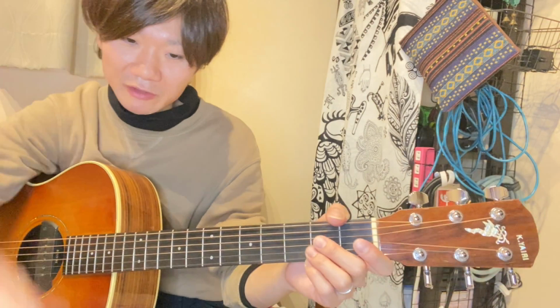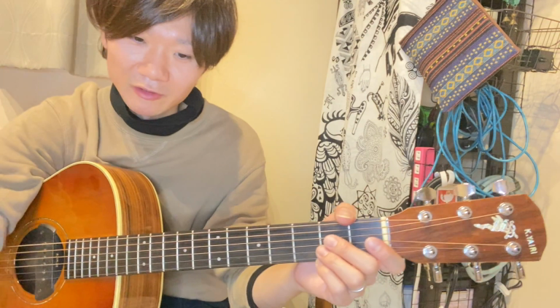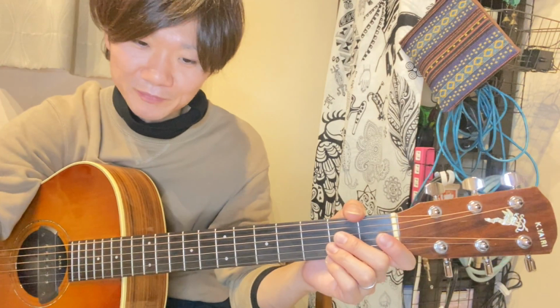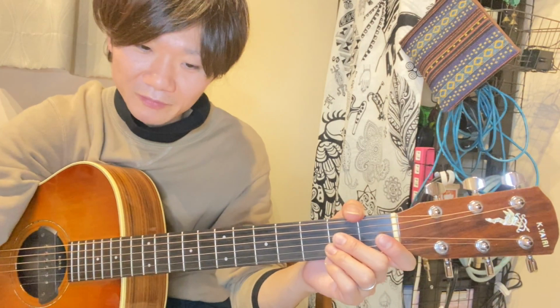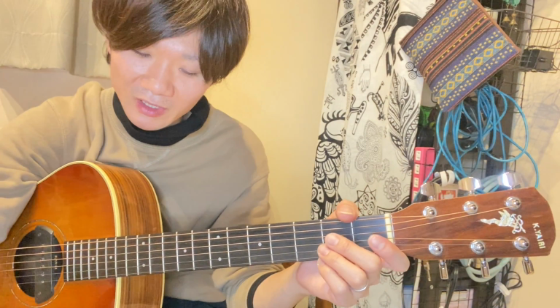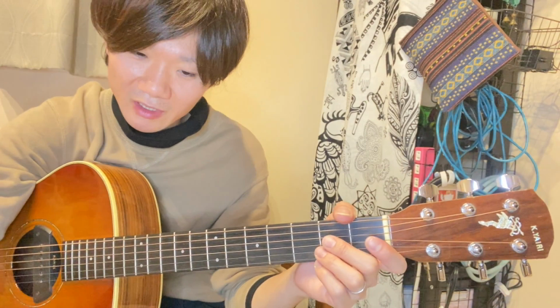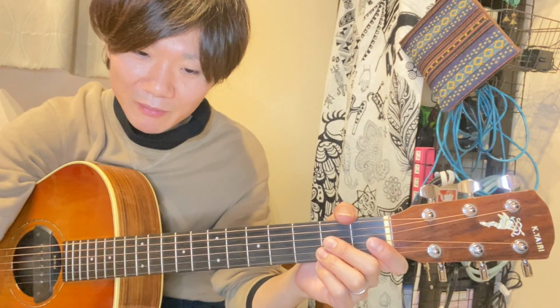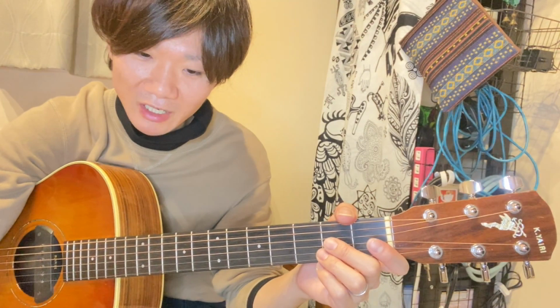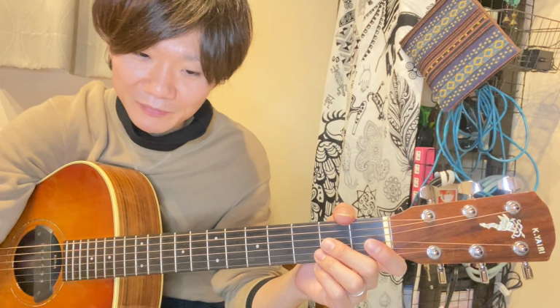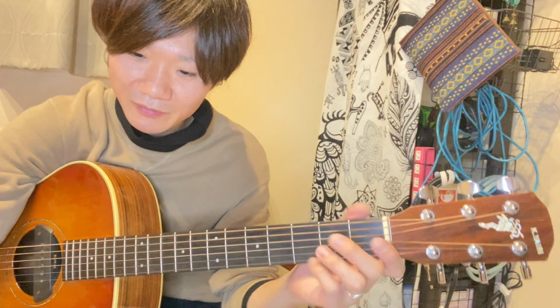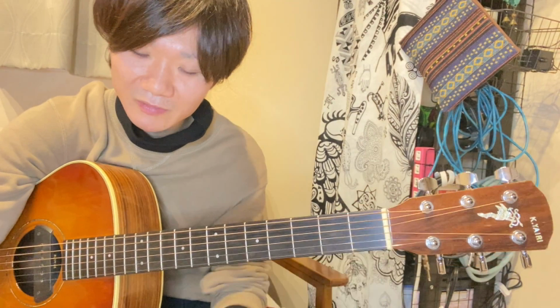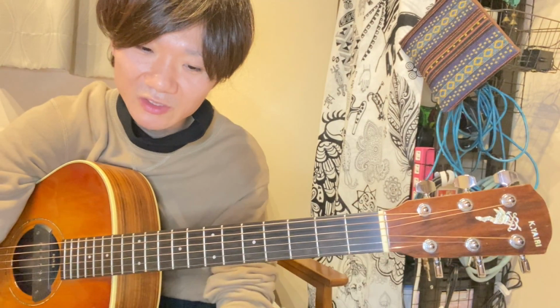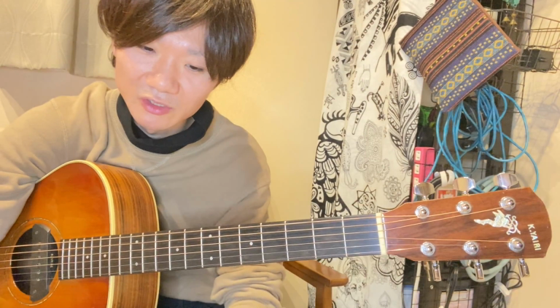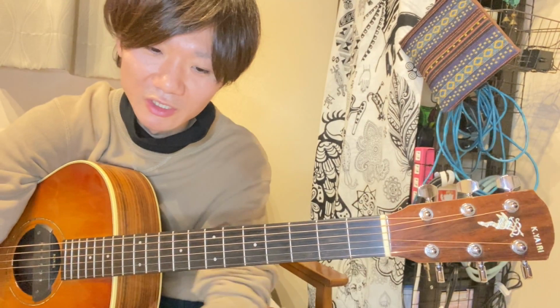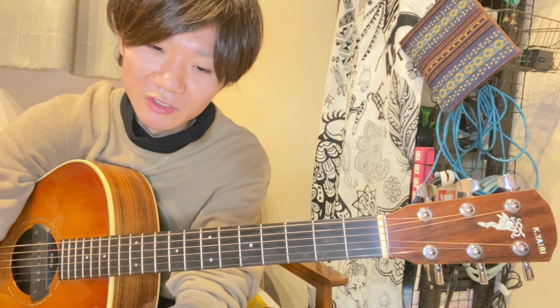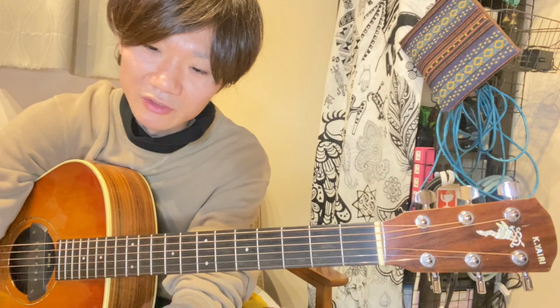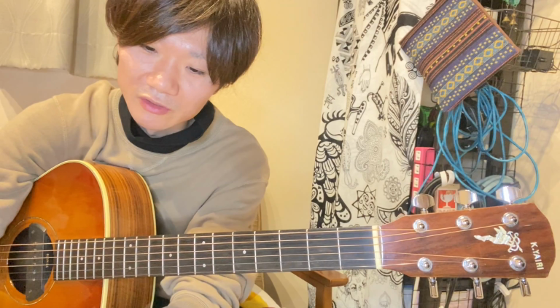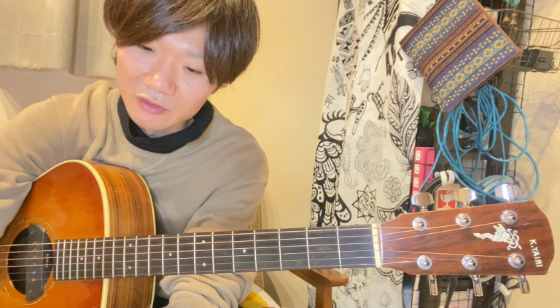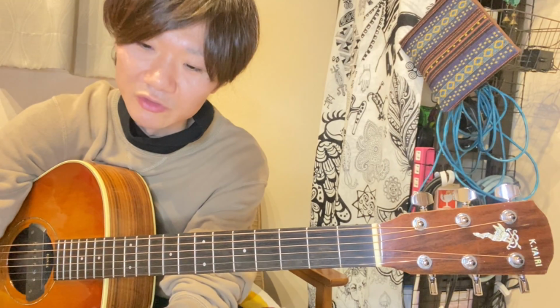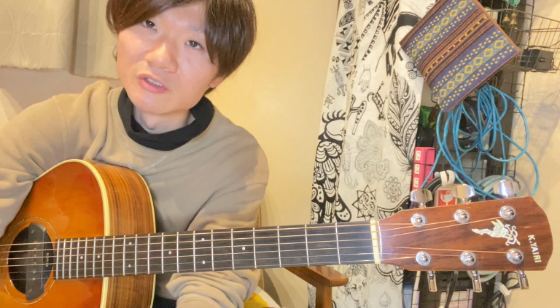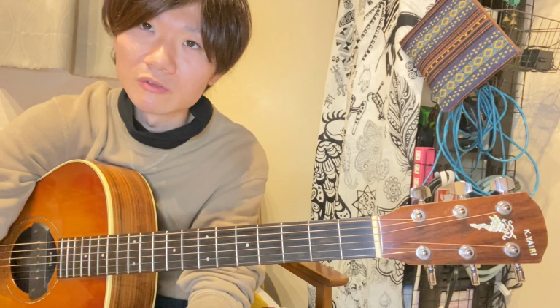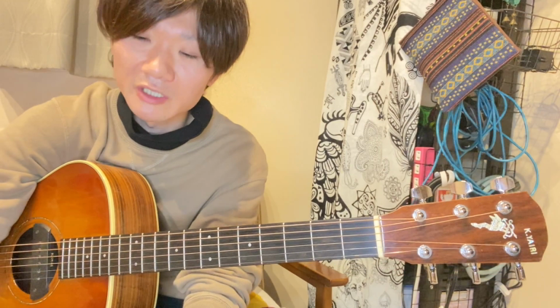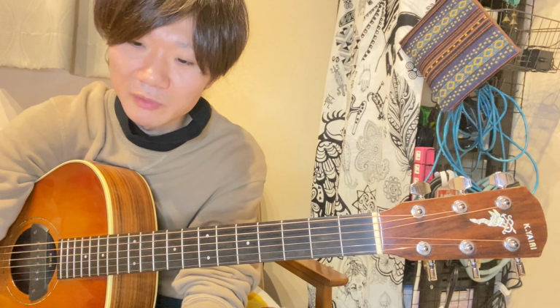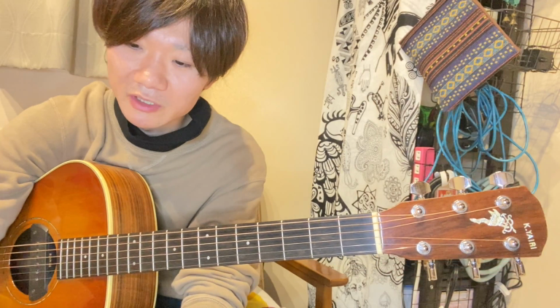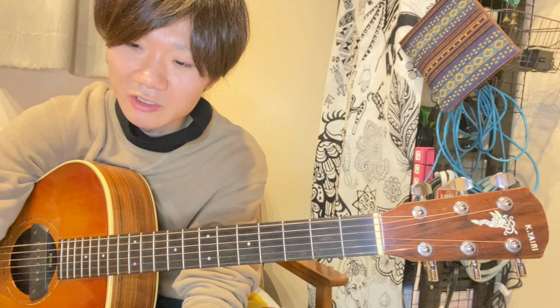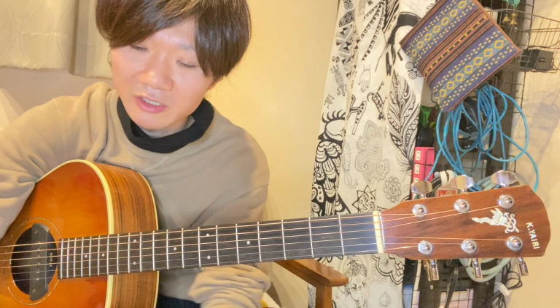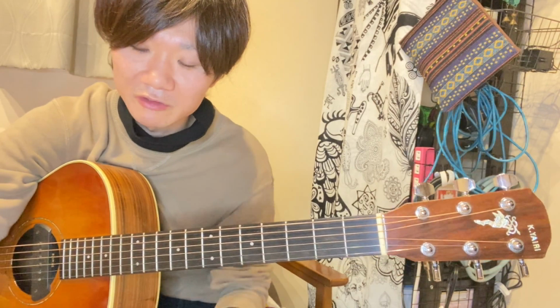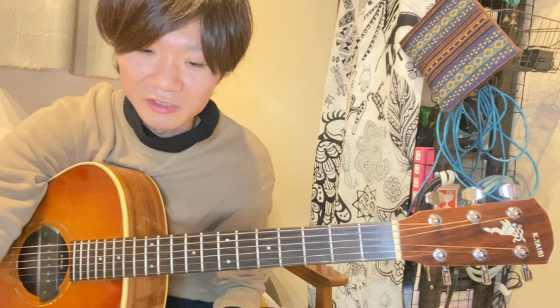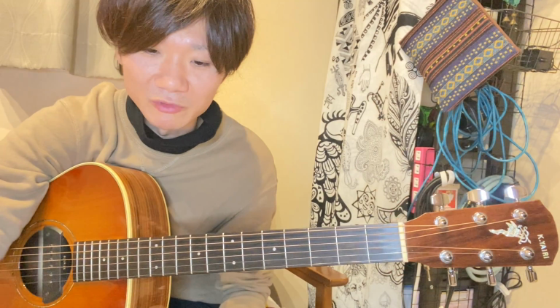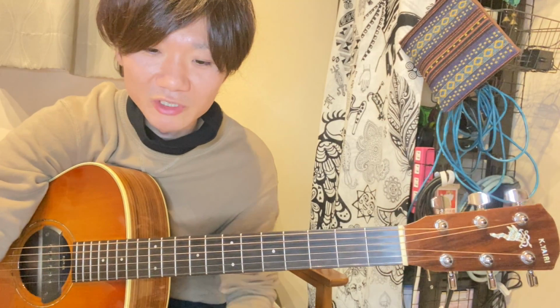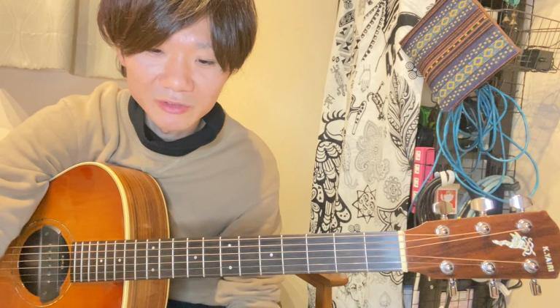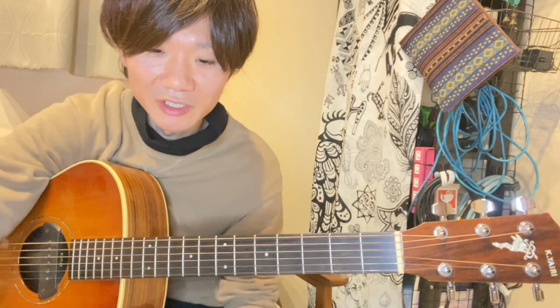ちょっとフラットピックが好きじゃないんで、今回サムピックで指をつけて、でも中指と薬指っていう組み合わせは変わらず、人差し指はちょっと封印してやってみました。で、No.11のオルタネイトピッキングプラクティスが難しすぎて、ハイブリッドピッキングの基本練習はそんなに難しくなかったです。